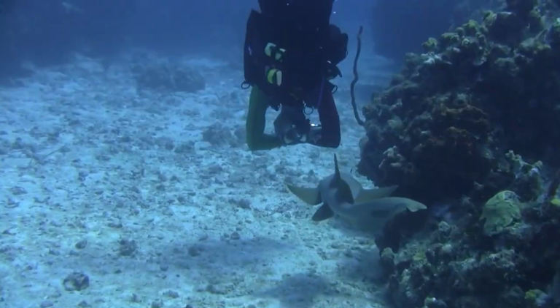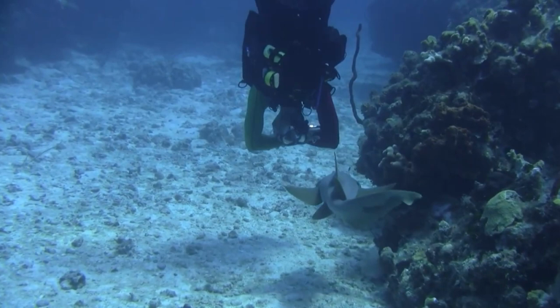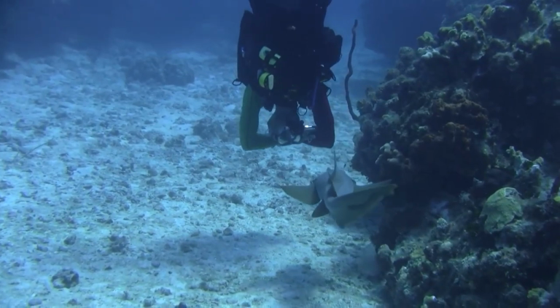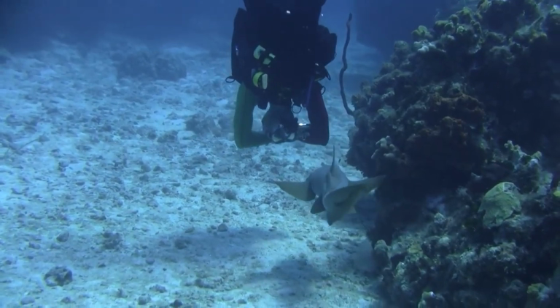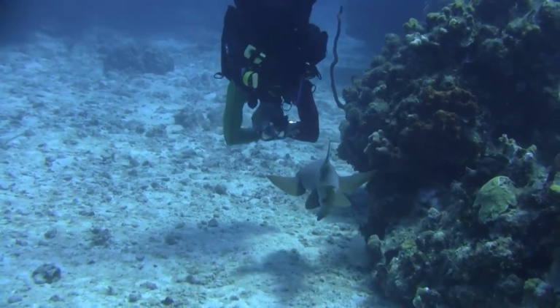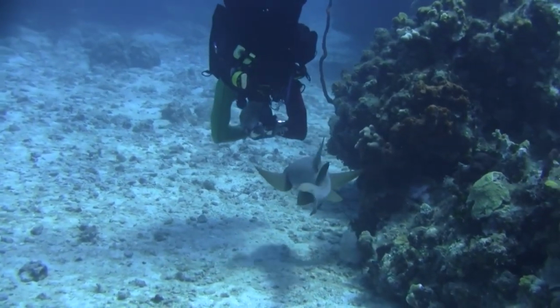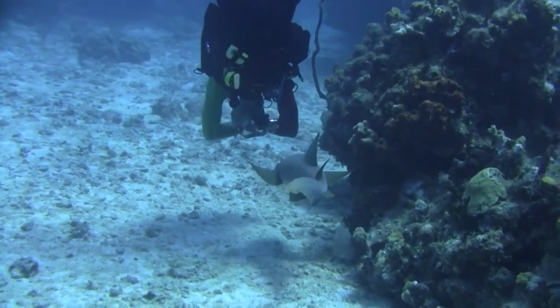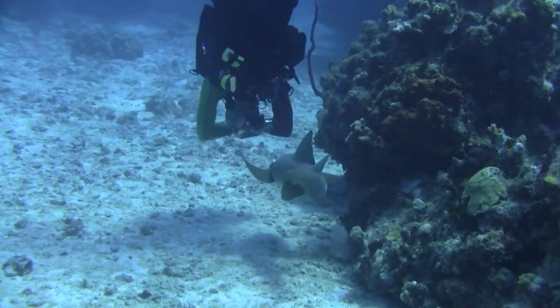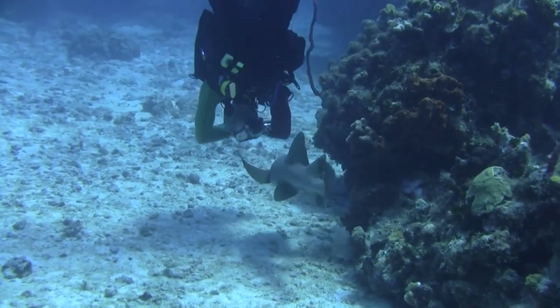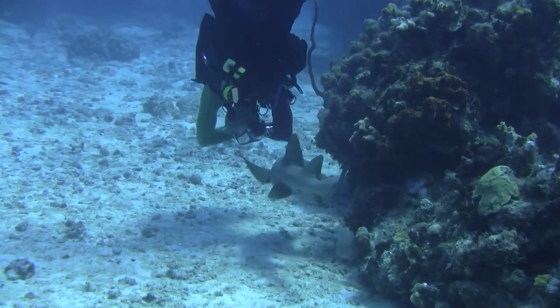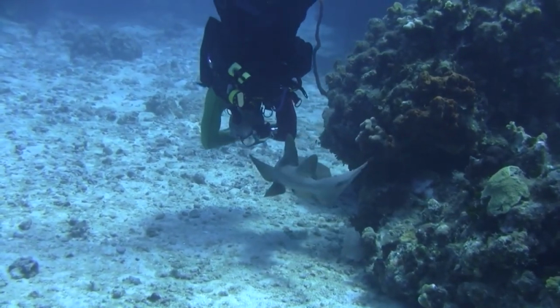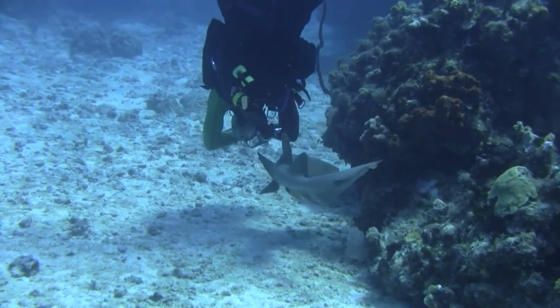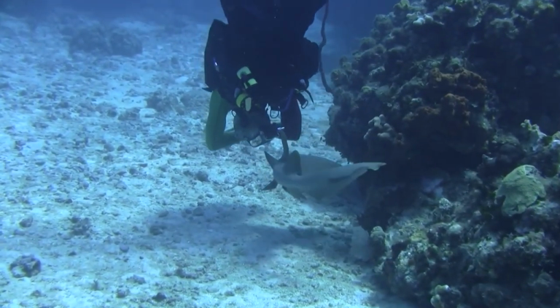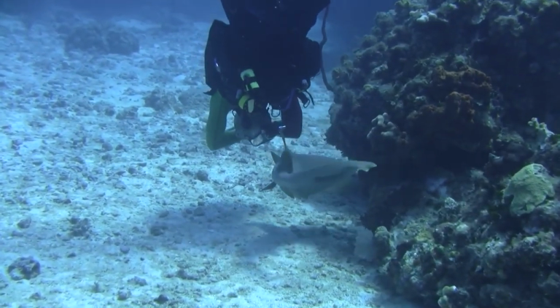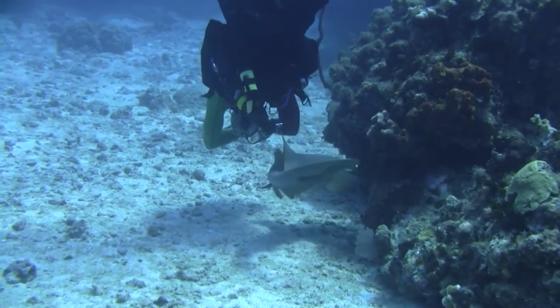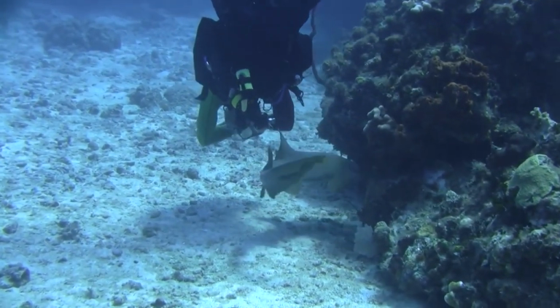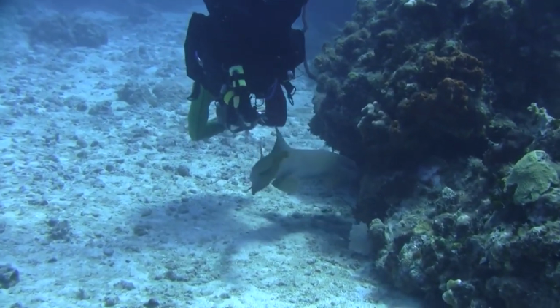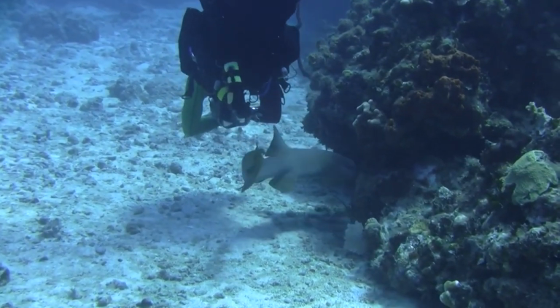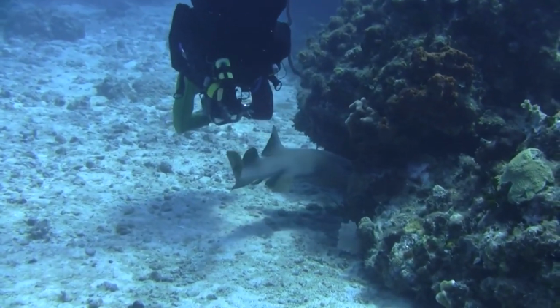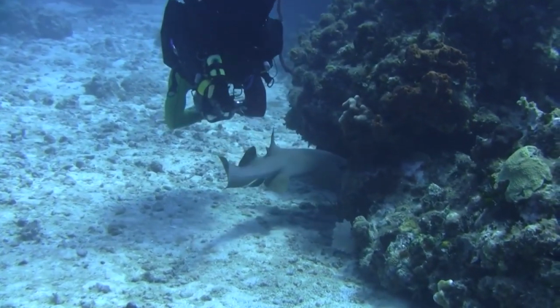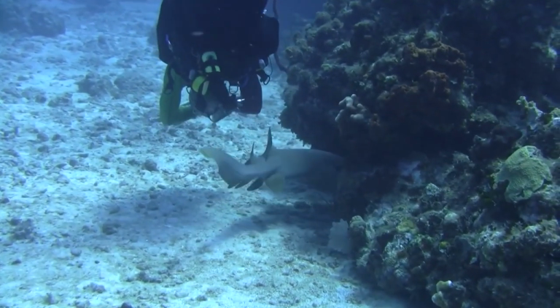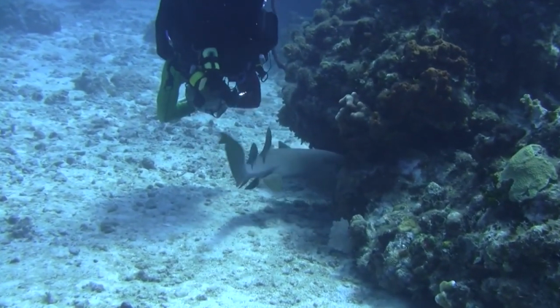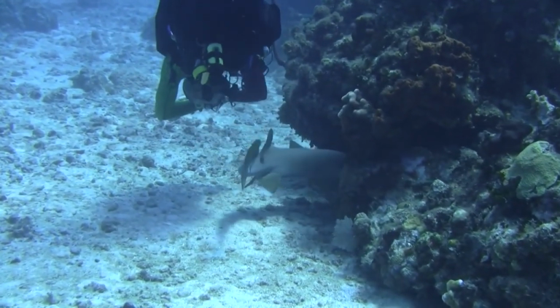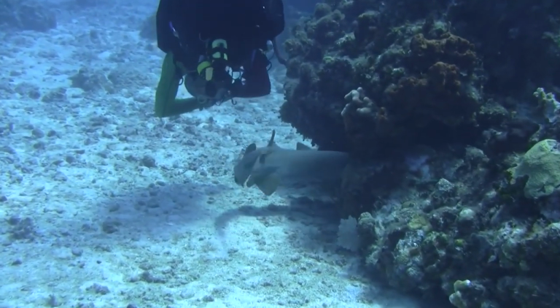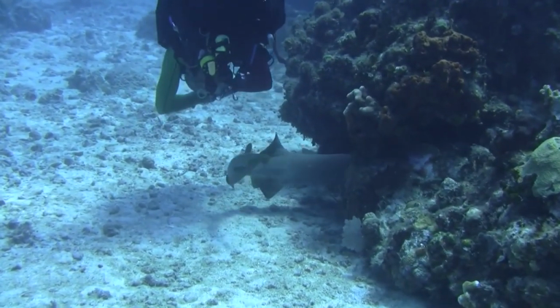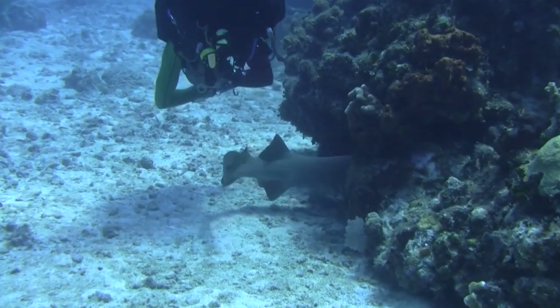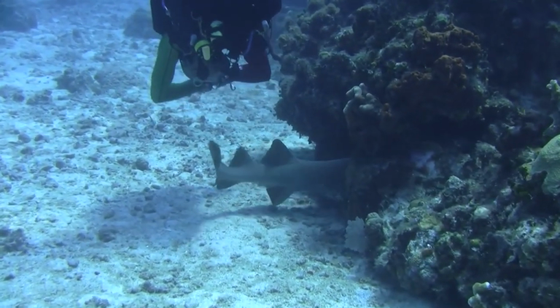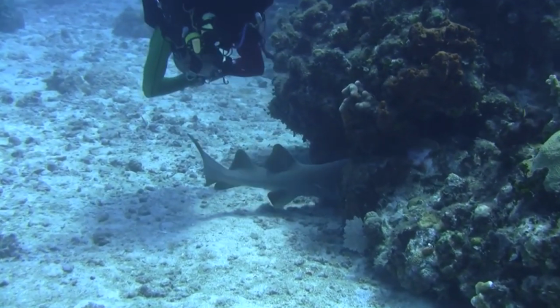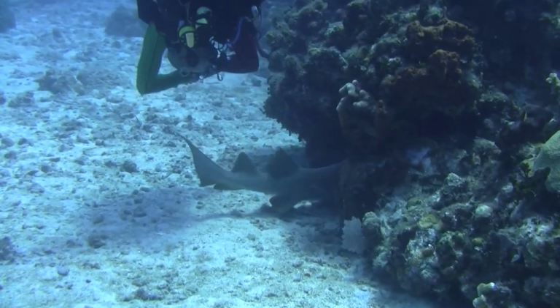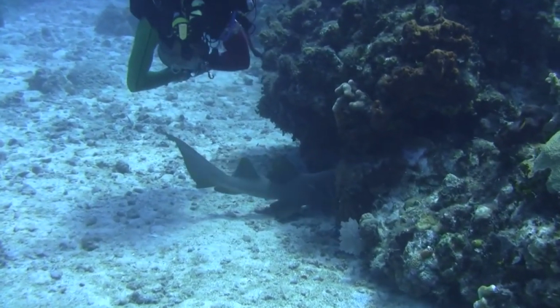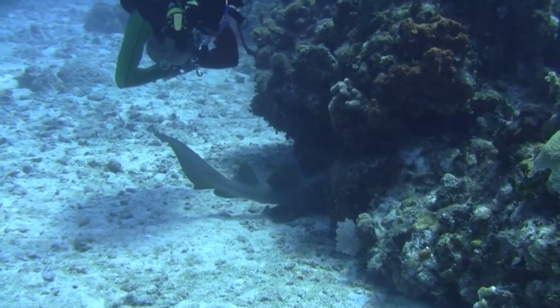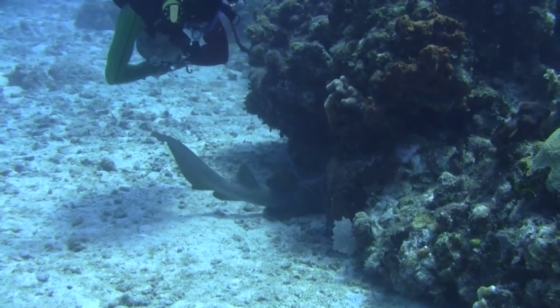Nurse sharks are not typically dangerous to humans, but they will bite defensively if bothered.